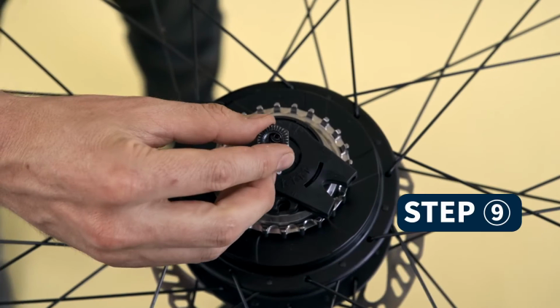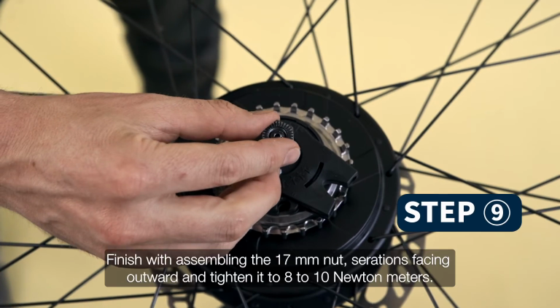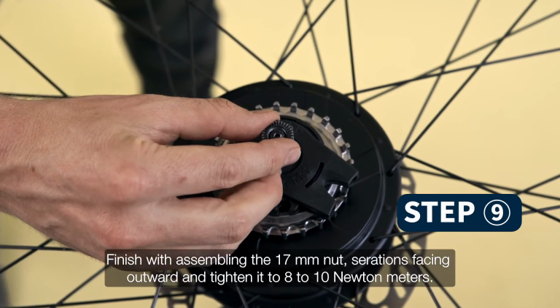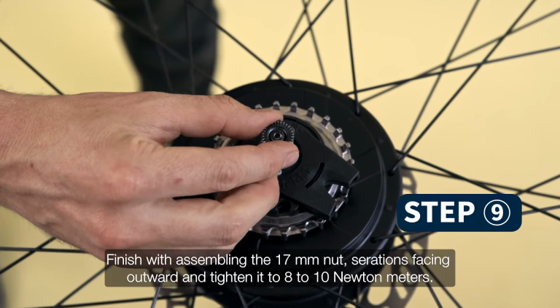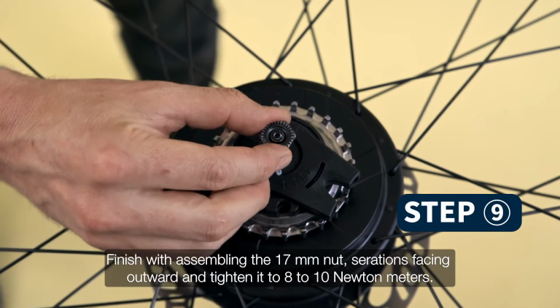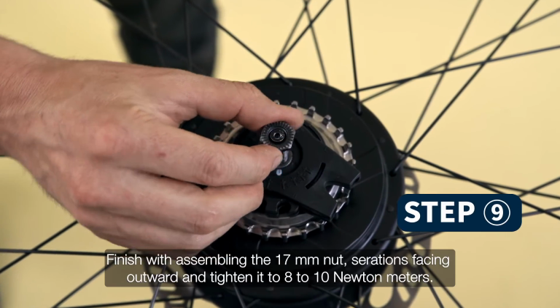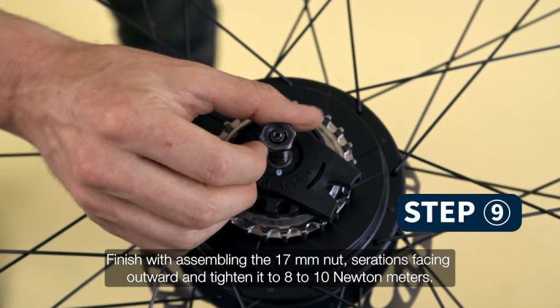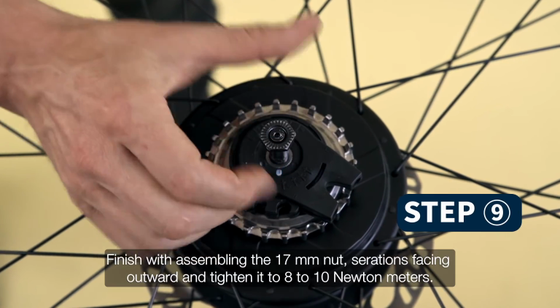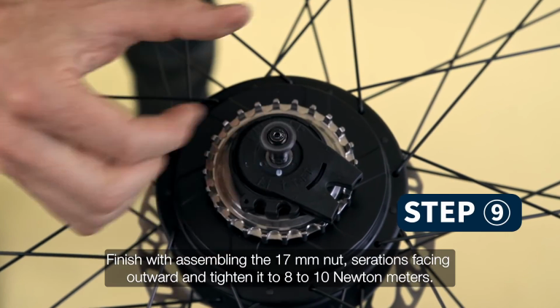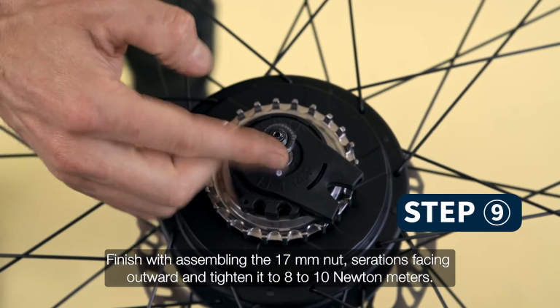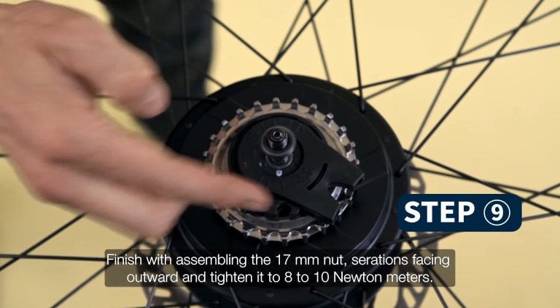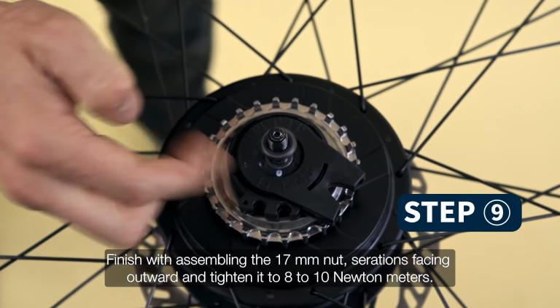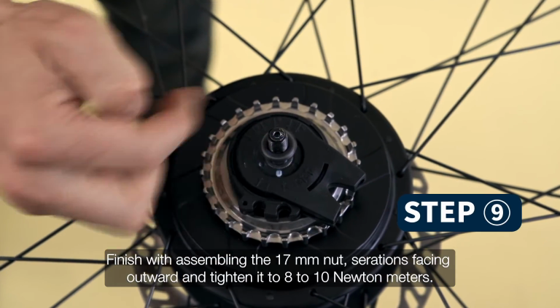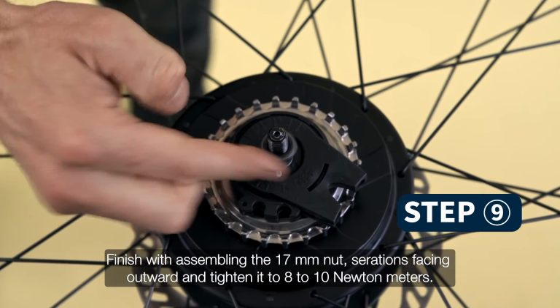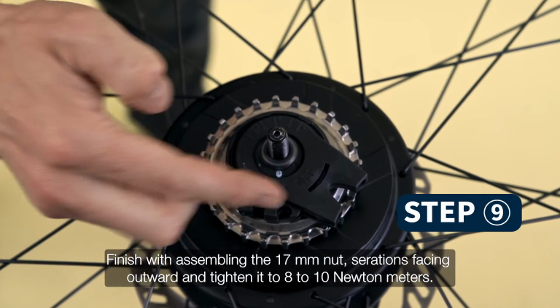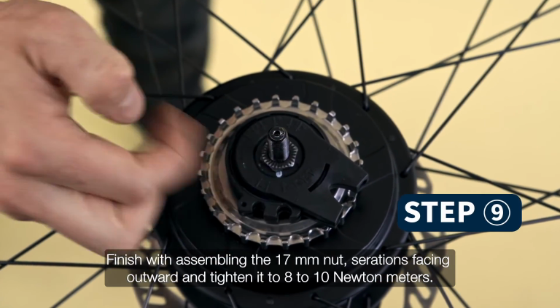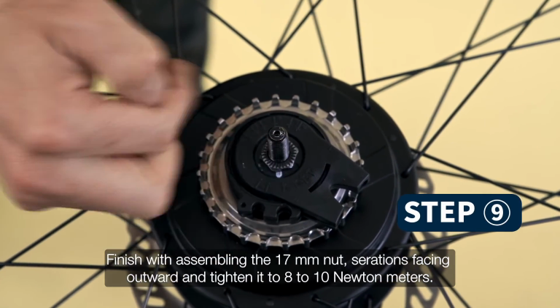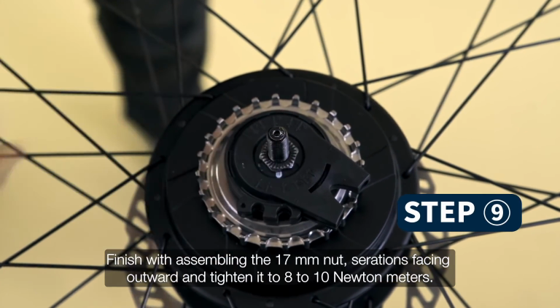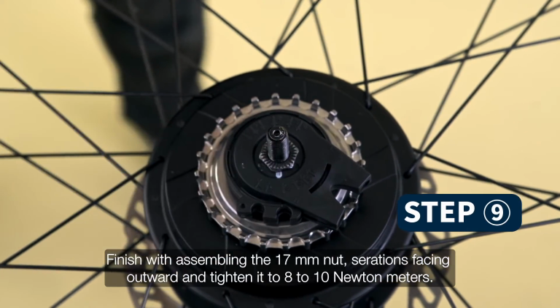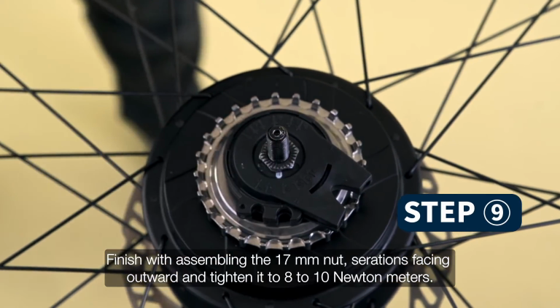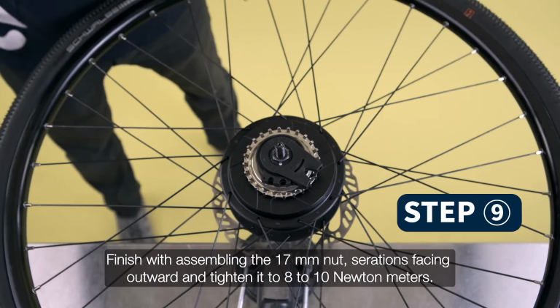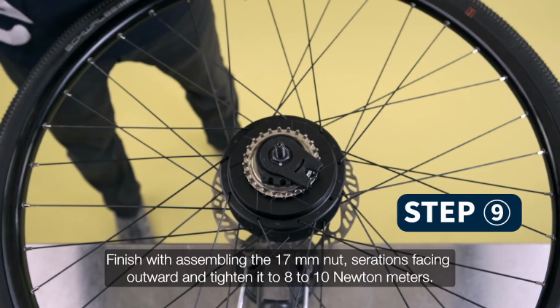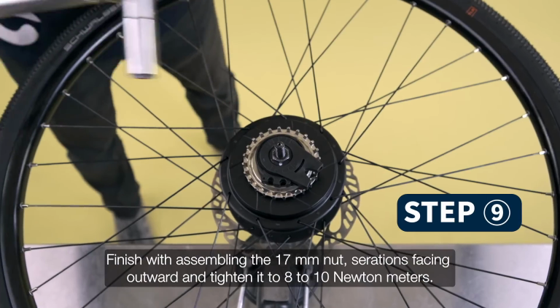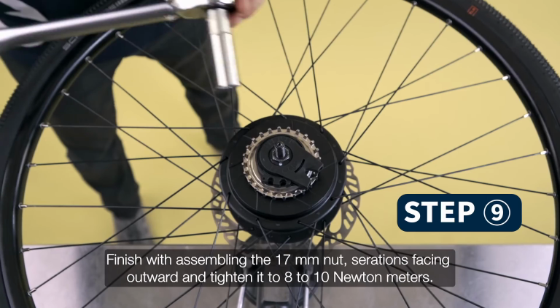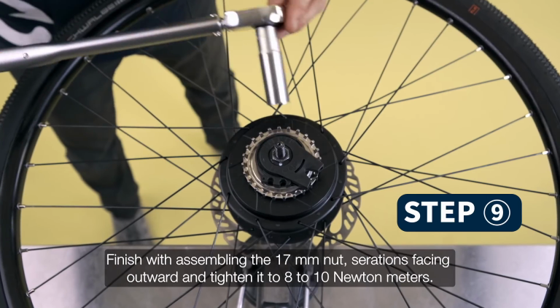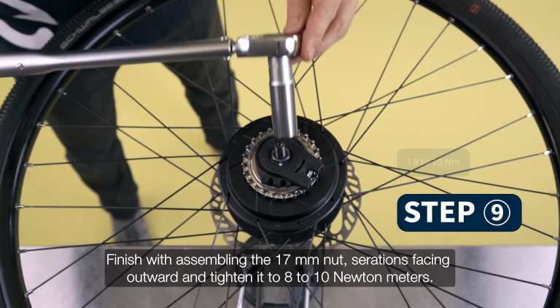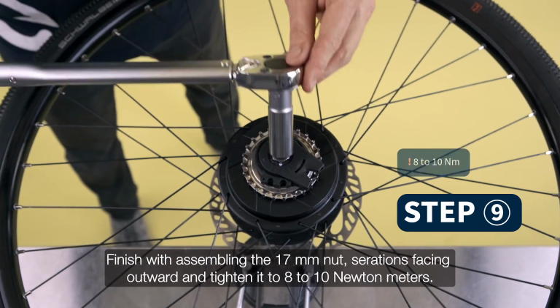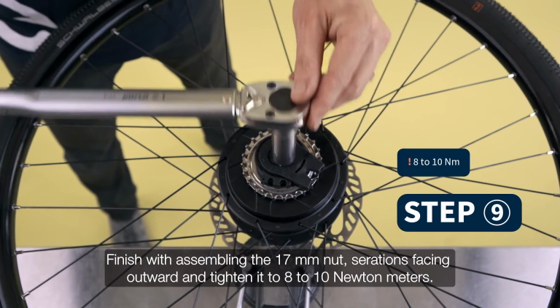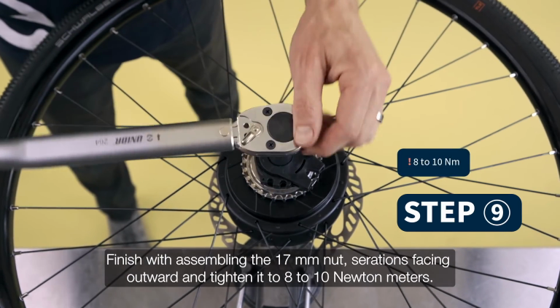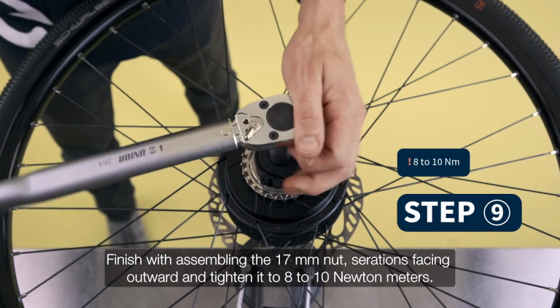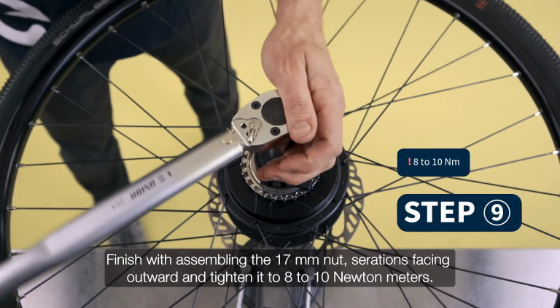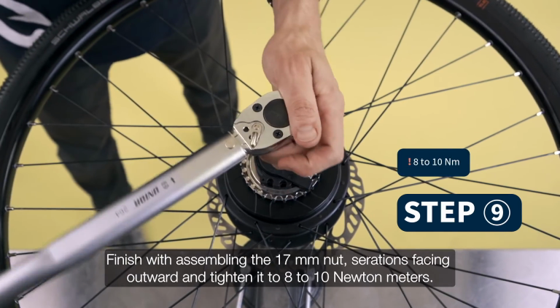Finish by assembling the 17mm nut with serrations facing outward, and tighten it to 8 to 10 Nm.